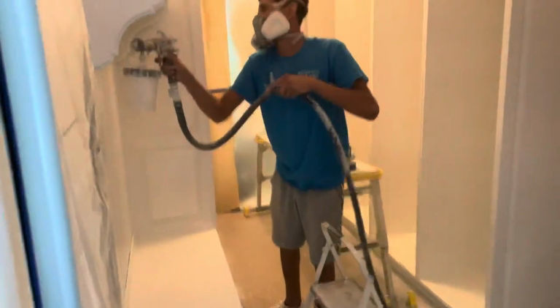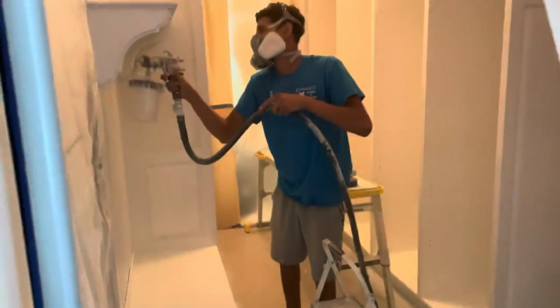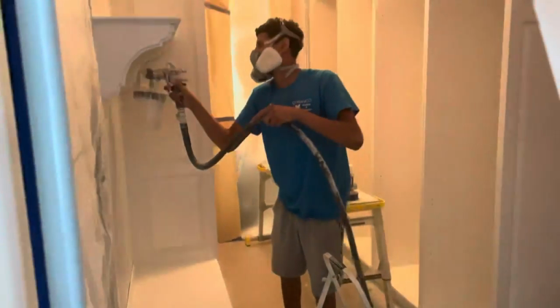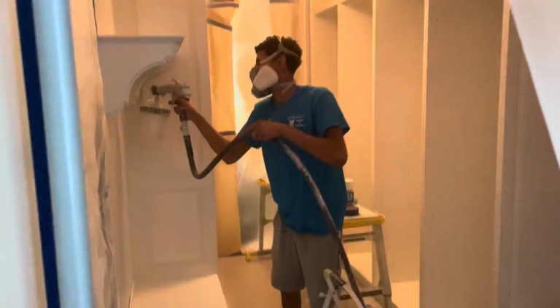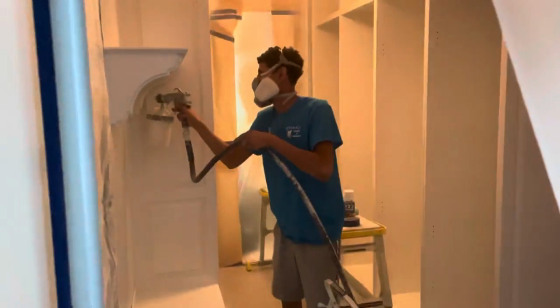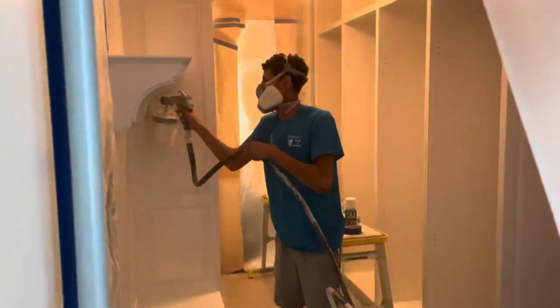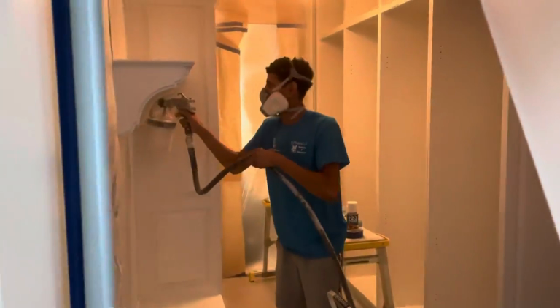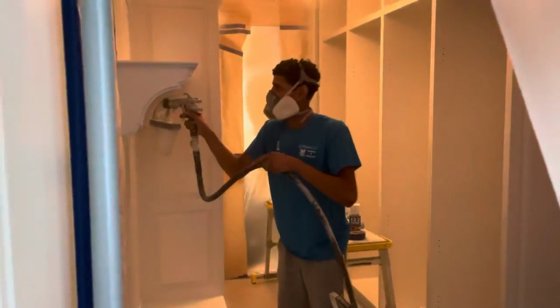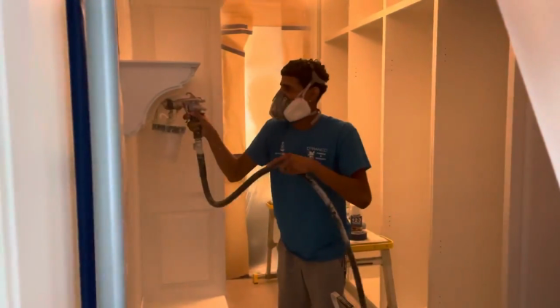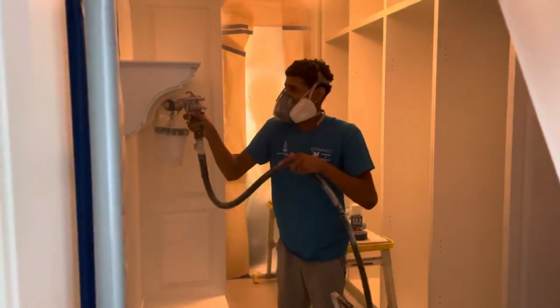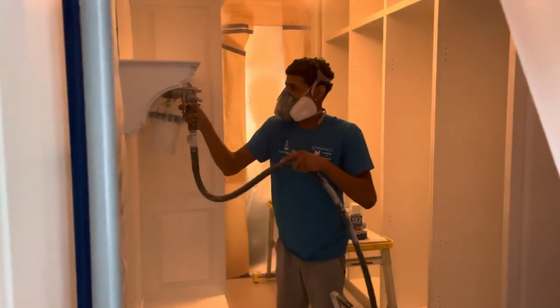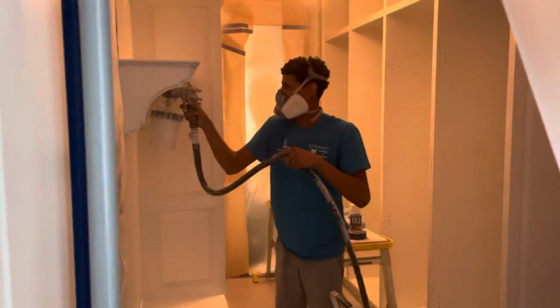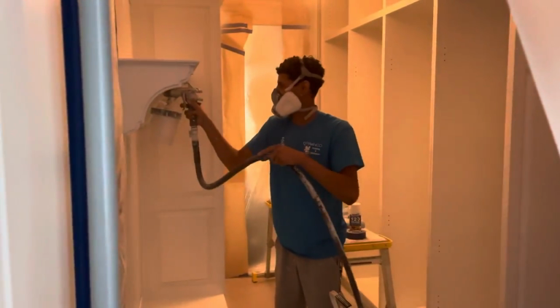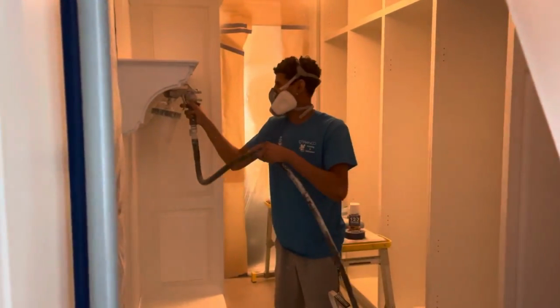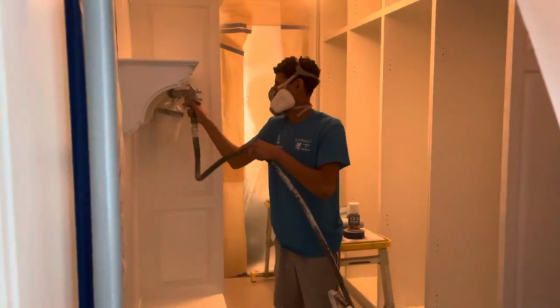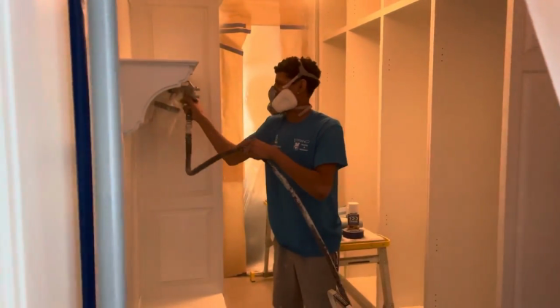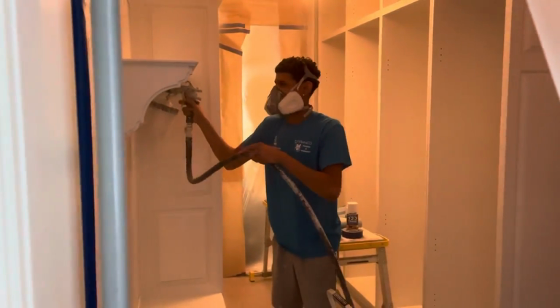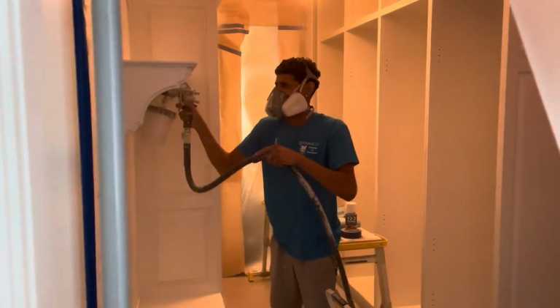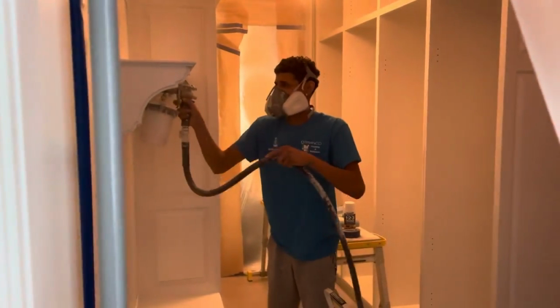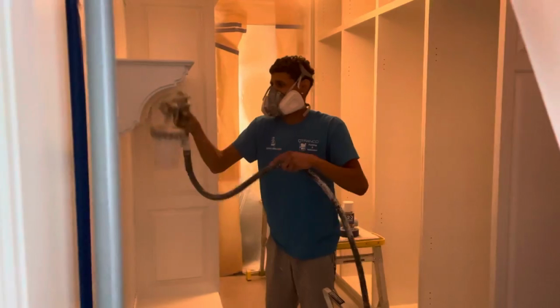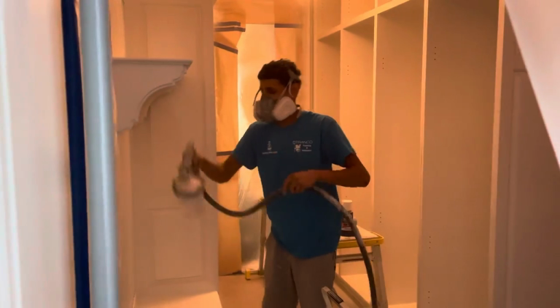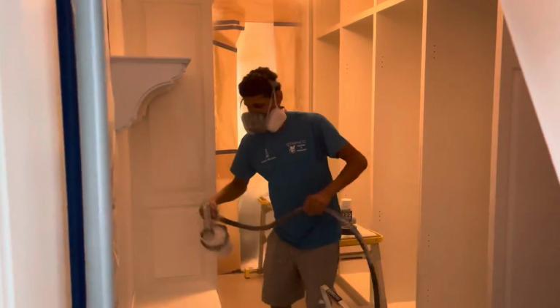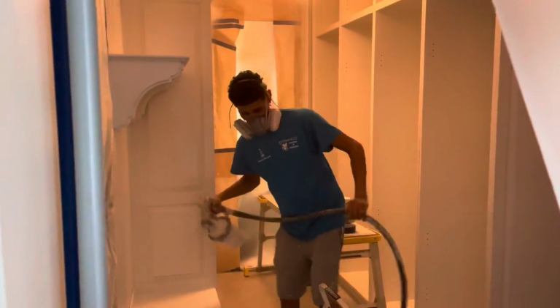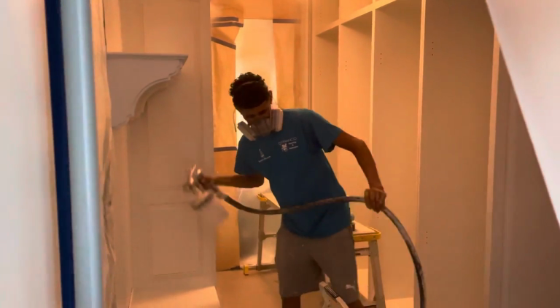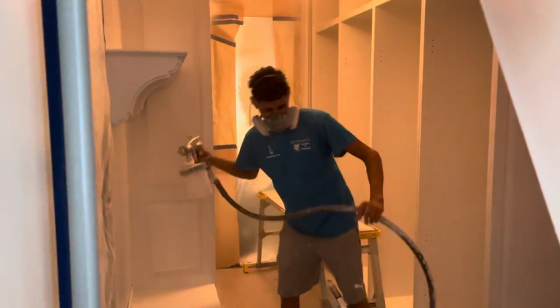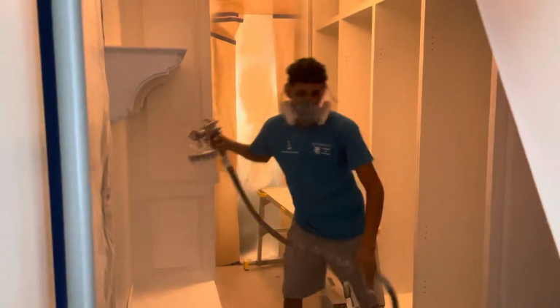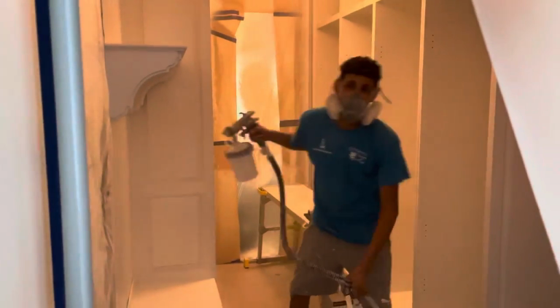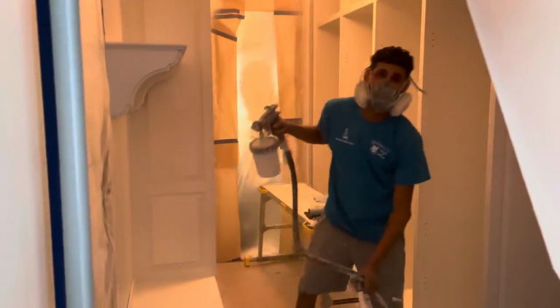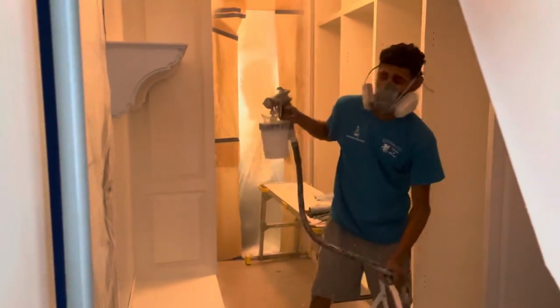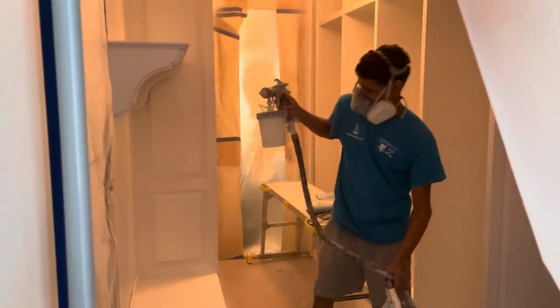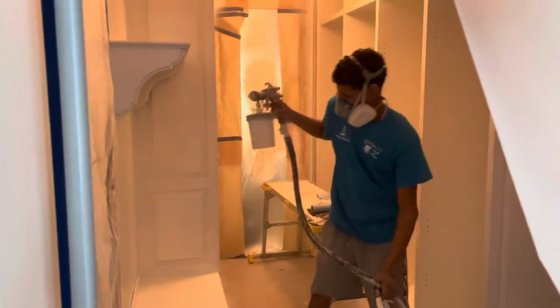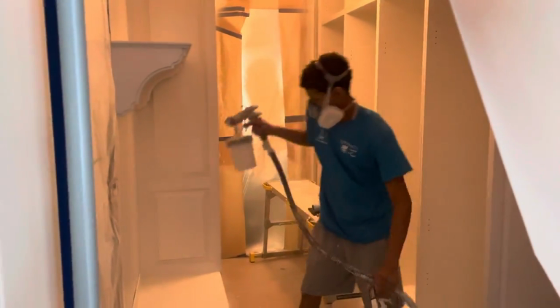If you've got questions about painting your cabinets and how we can do it in your house, give us a call at Franco Painting and Wallpaper. We're here to help.